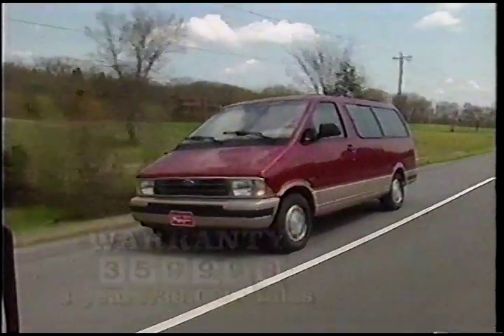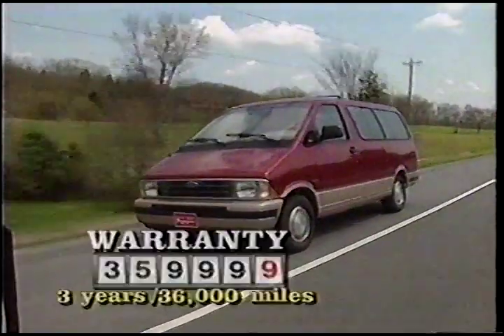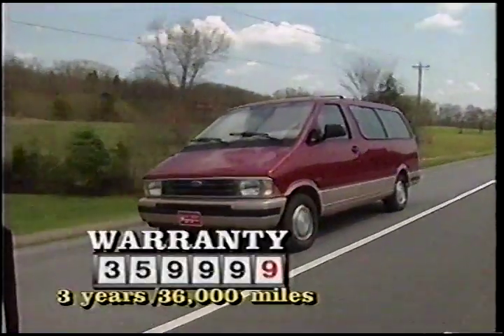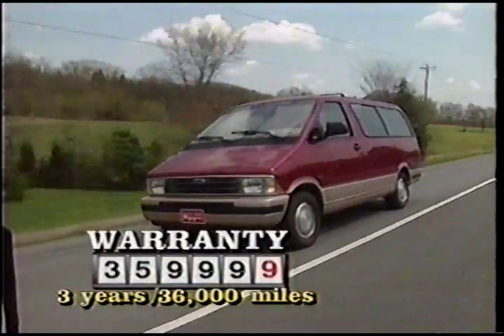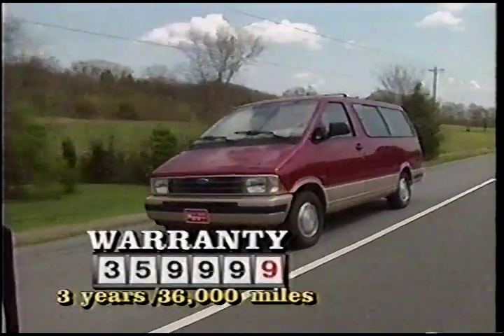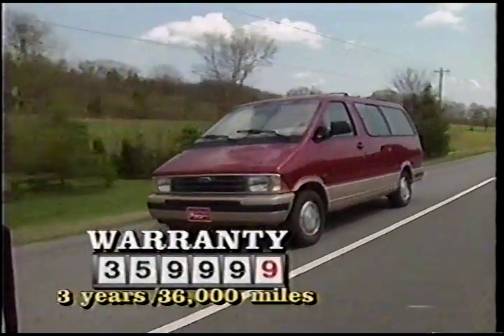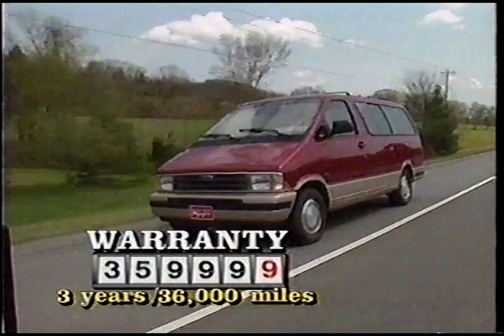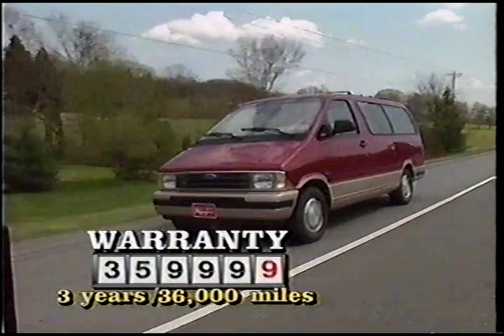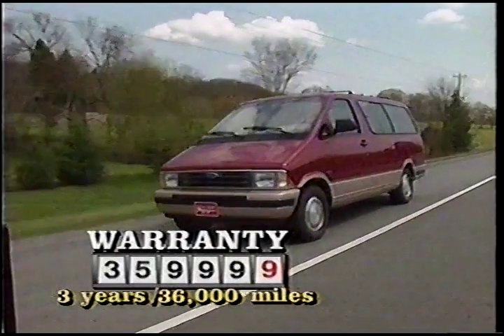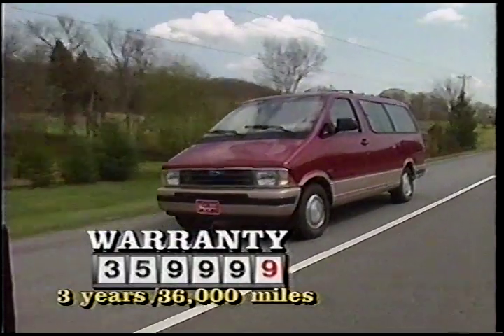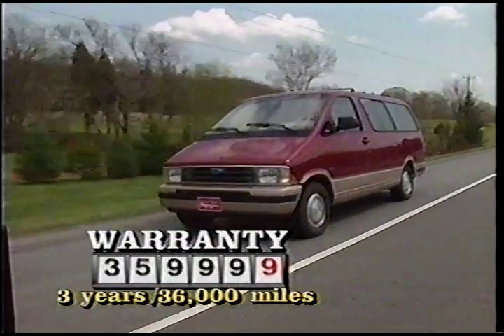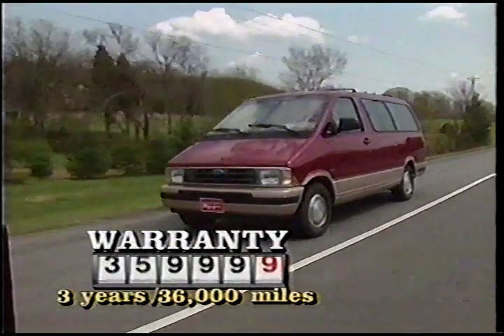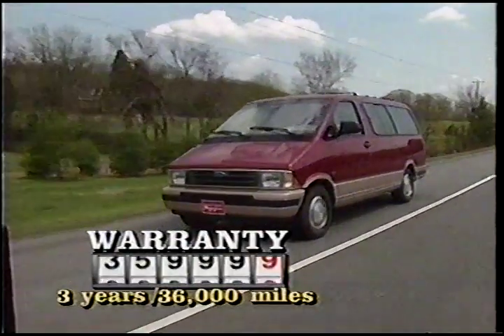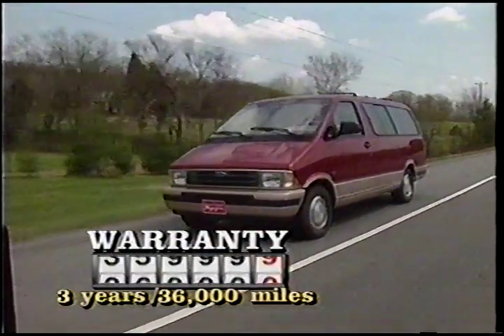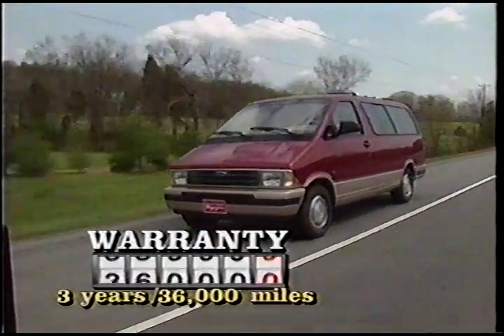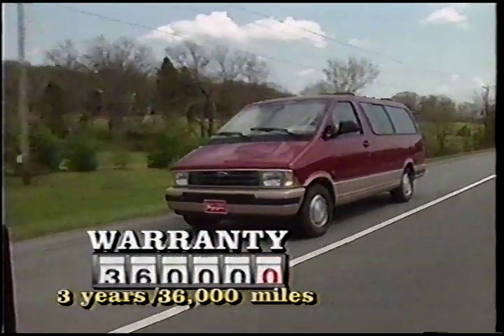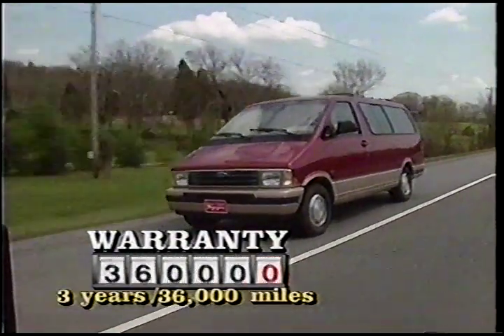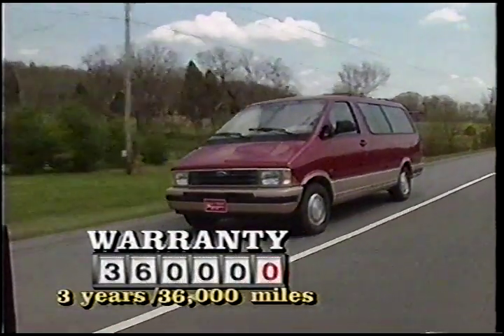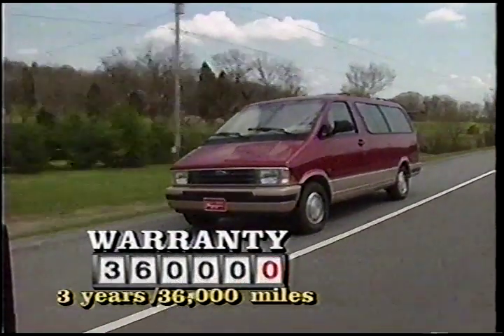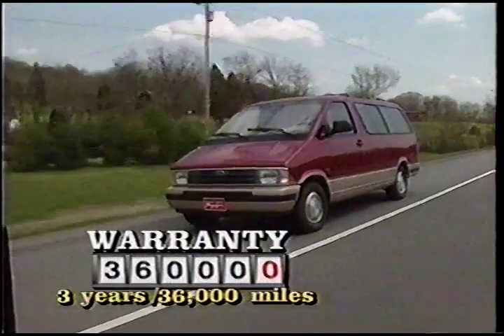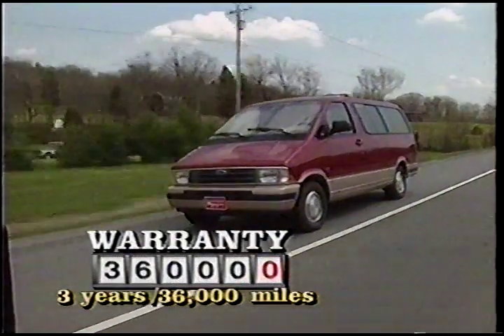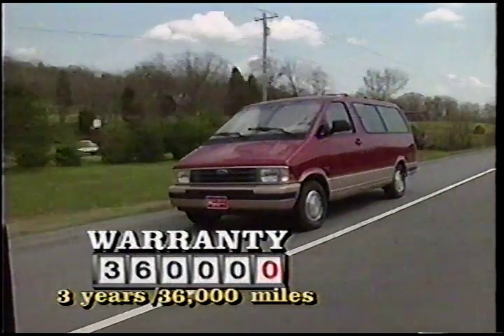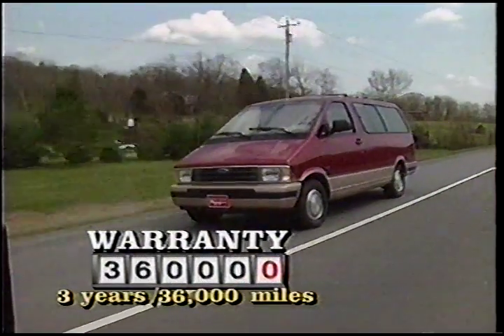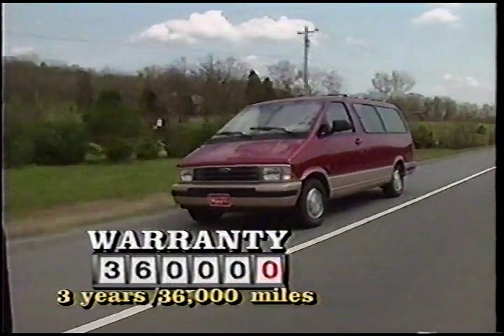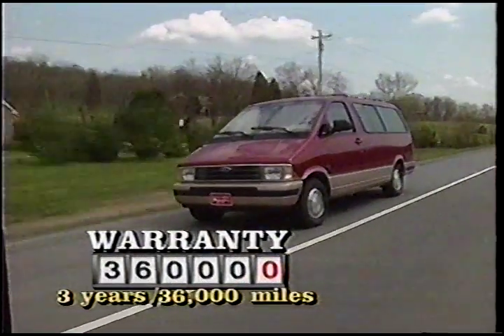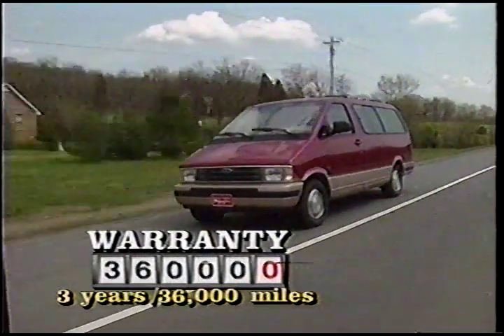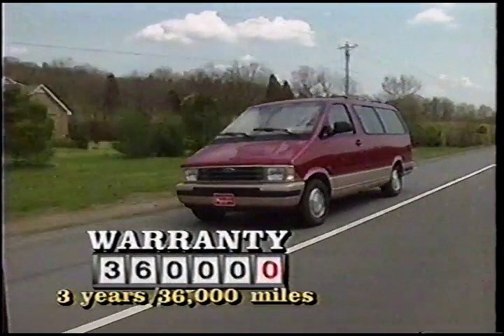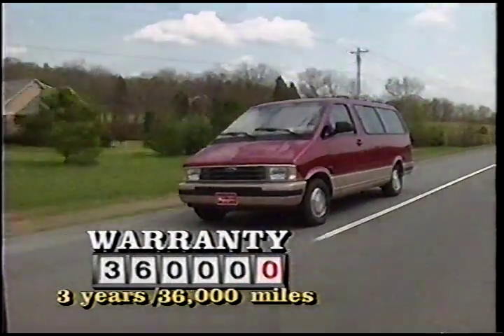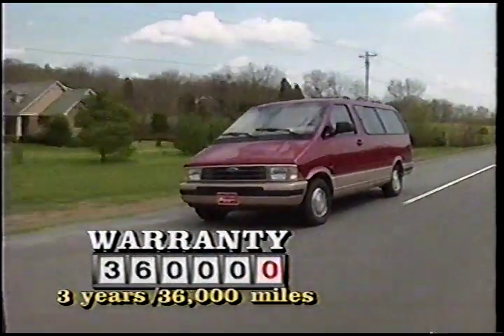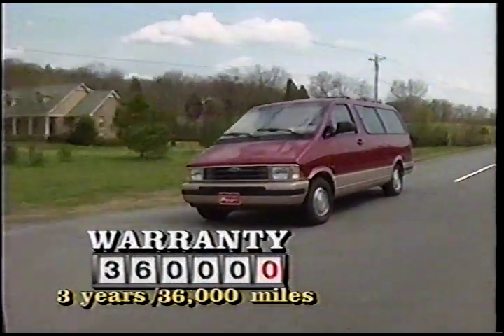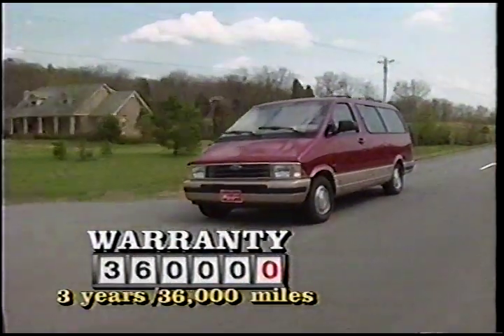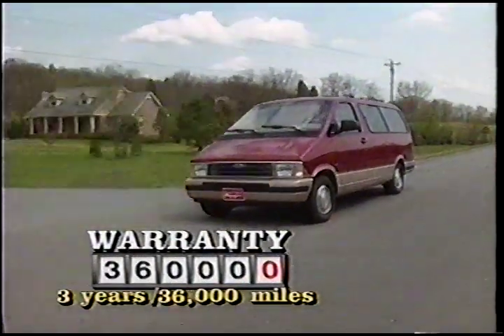As for warranty protection, this year Ford offers three-year, 36,000-mile protection from bumper to bumper.